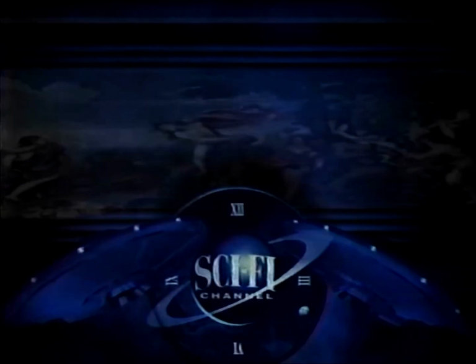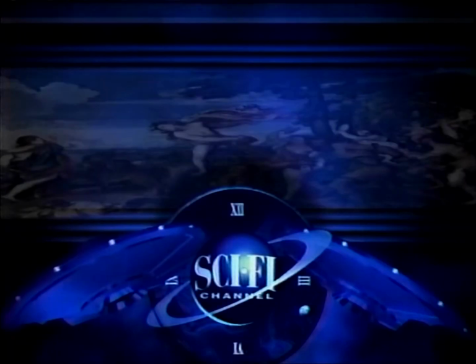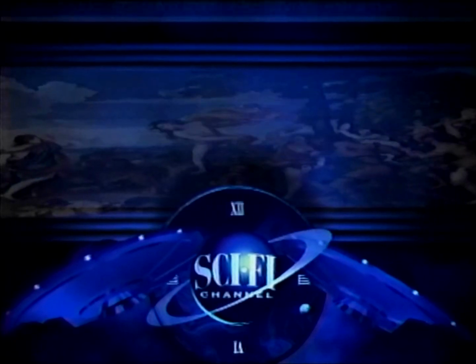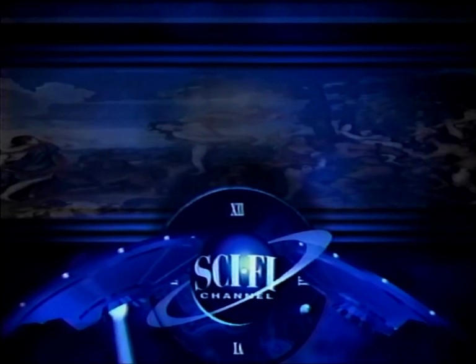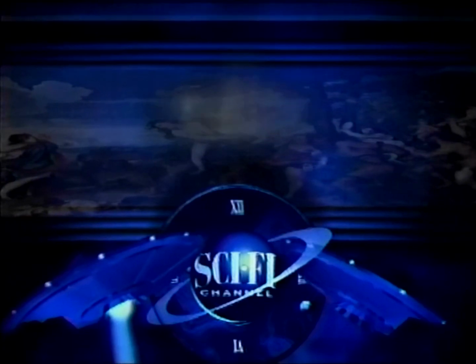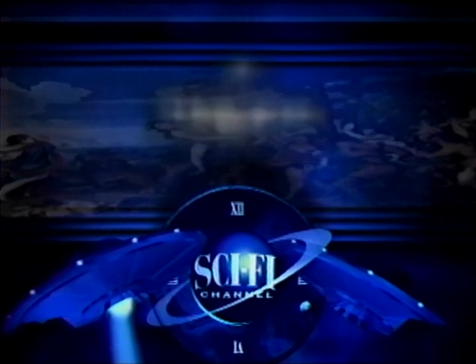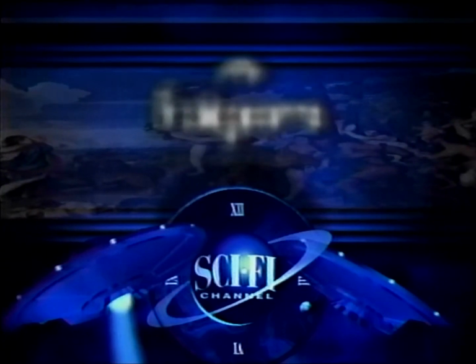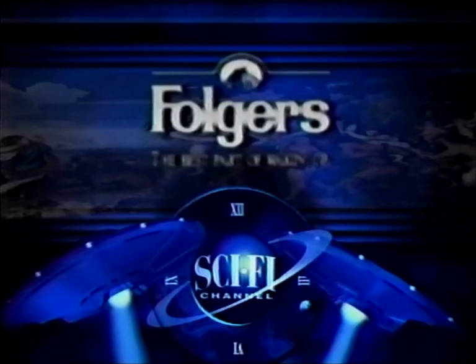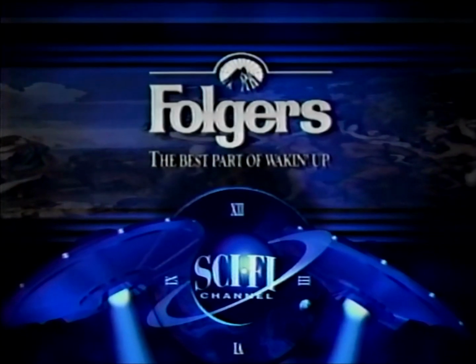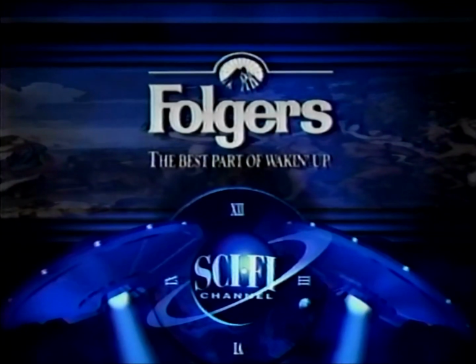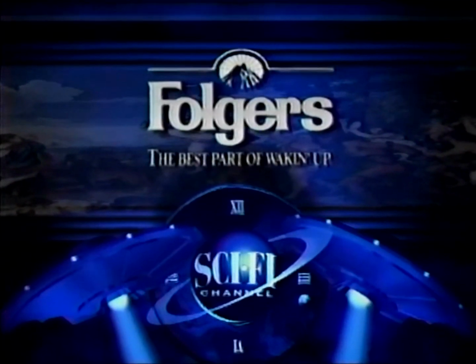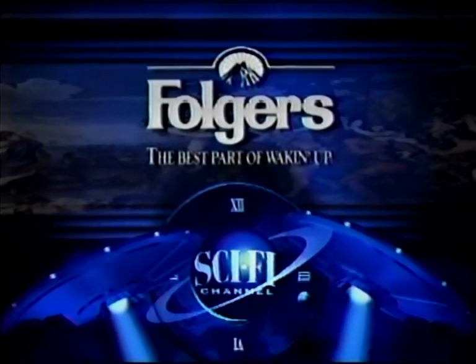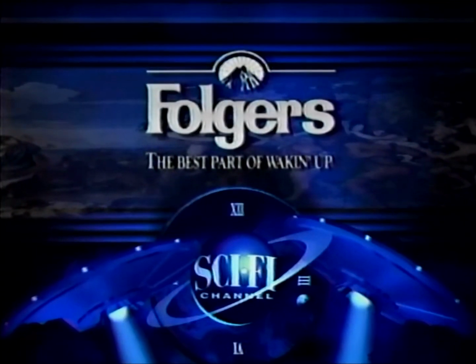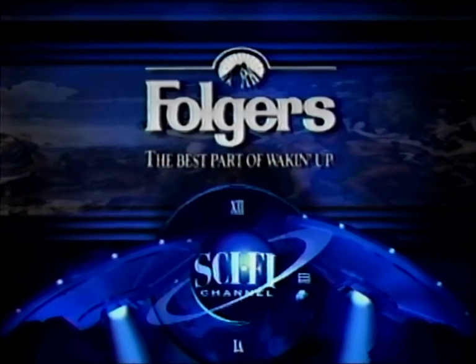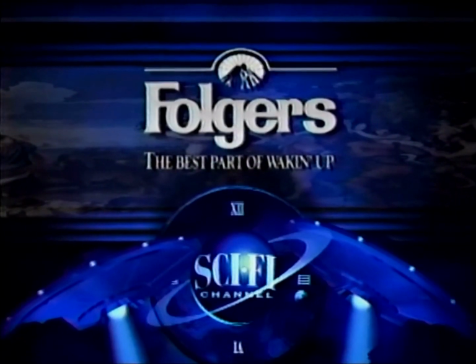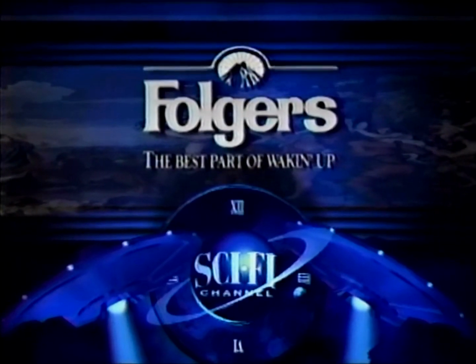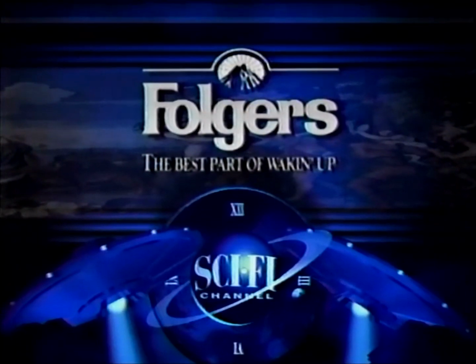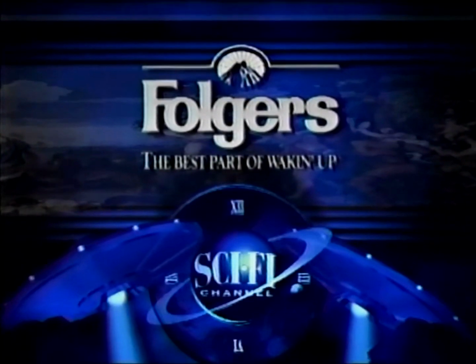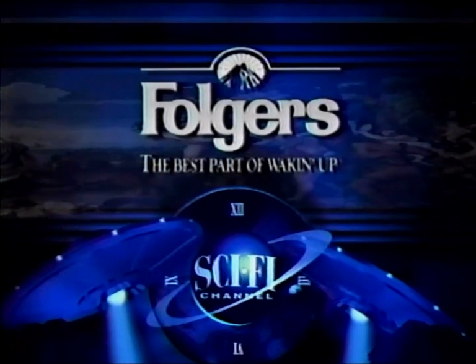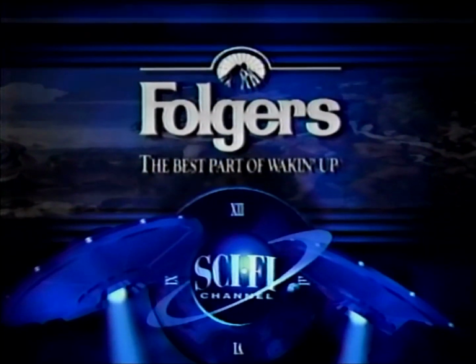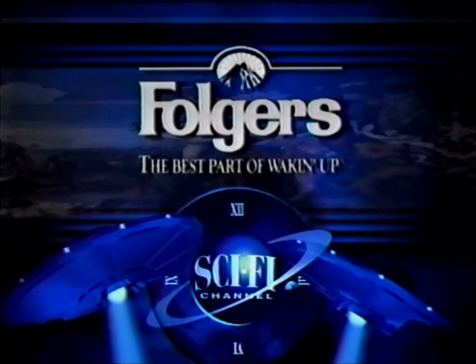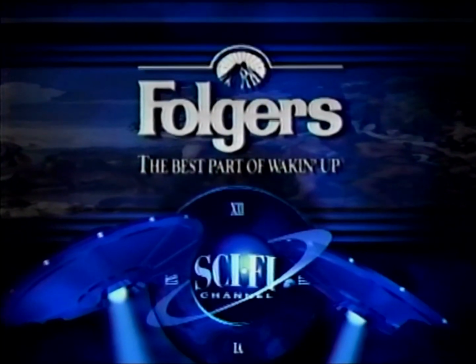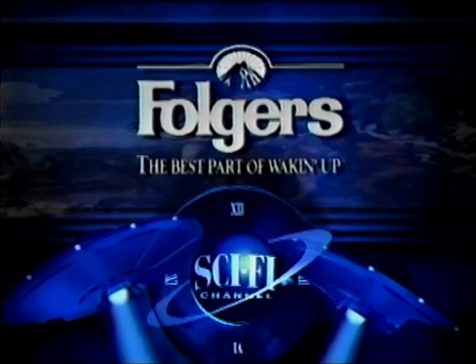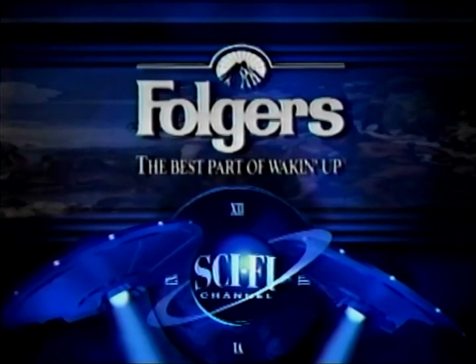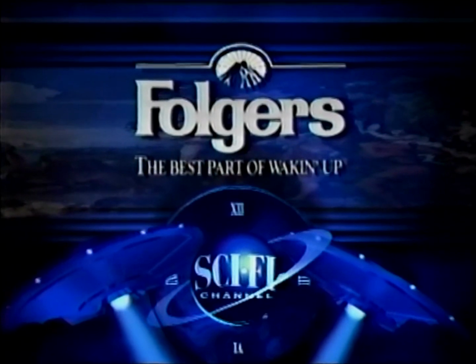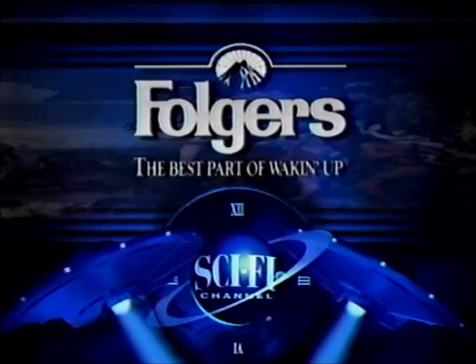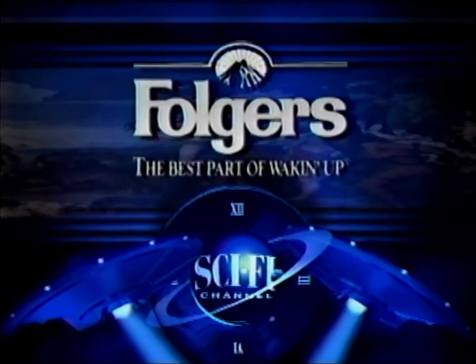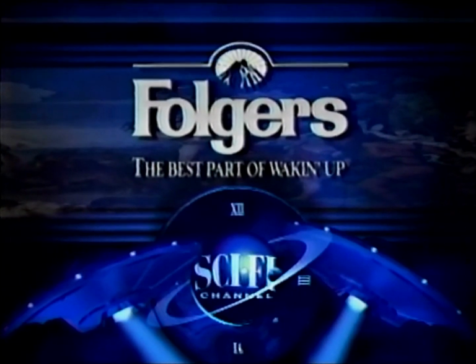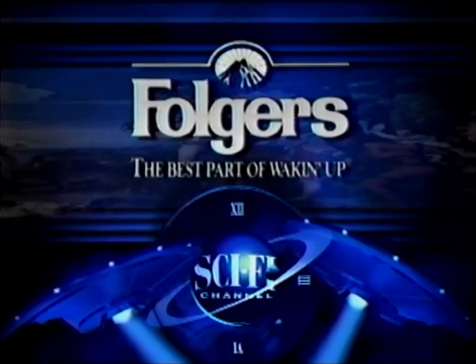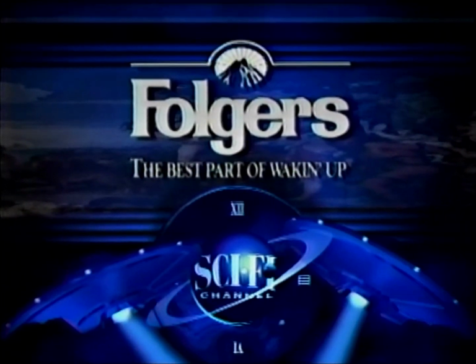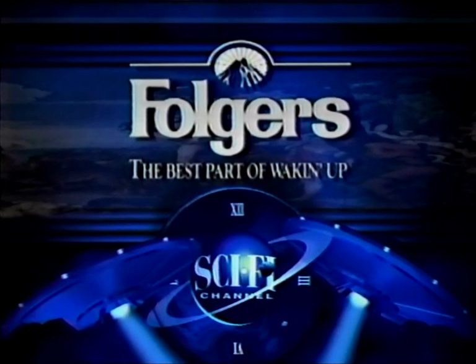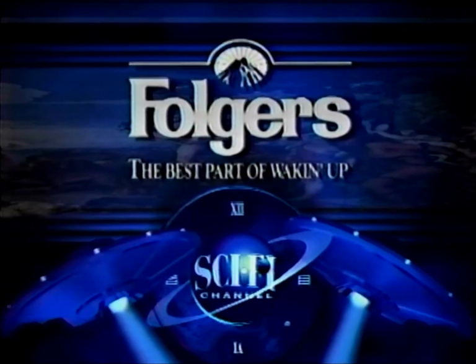This Sci-Fi Channel program is brought to you by Mountain Grown Folgers Coffee, the best part of waking up.